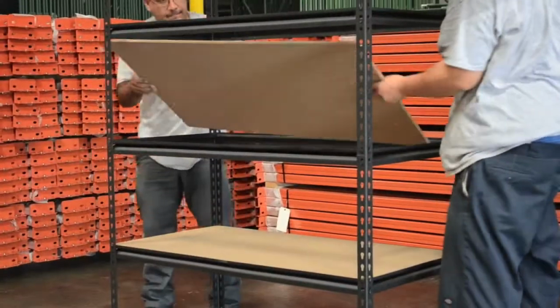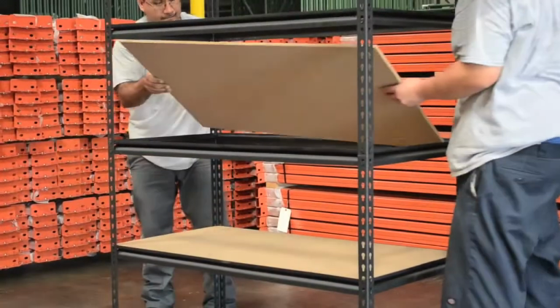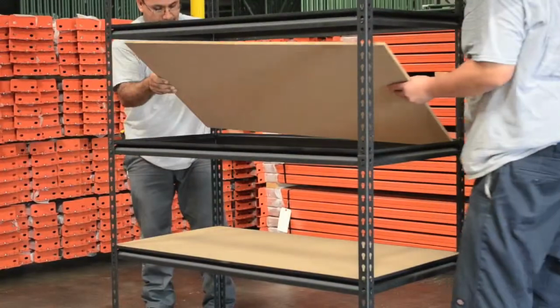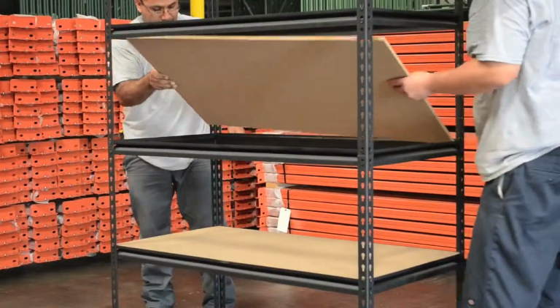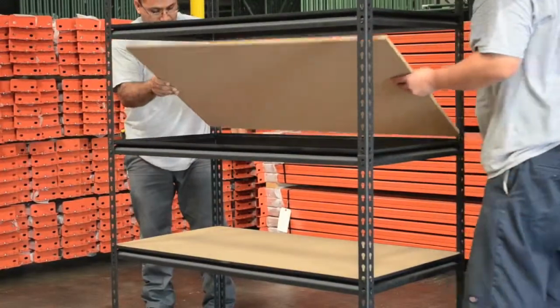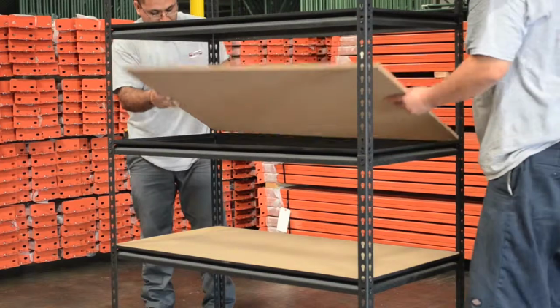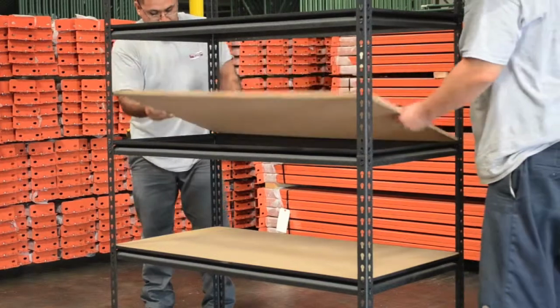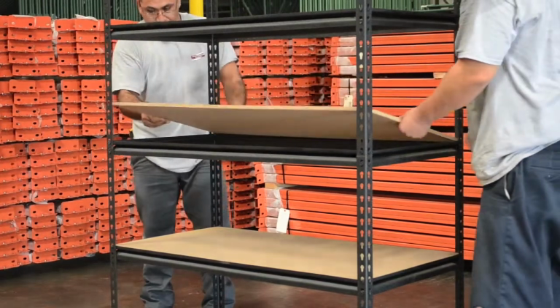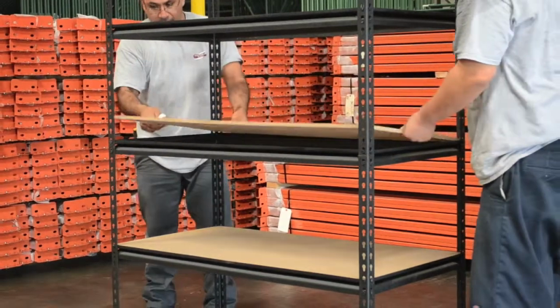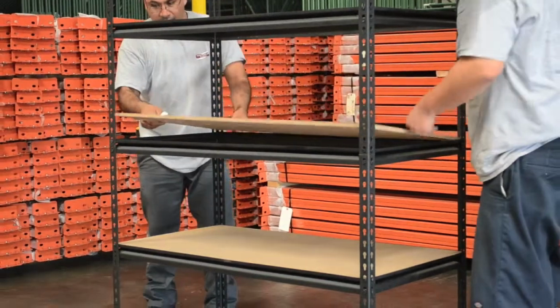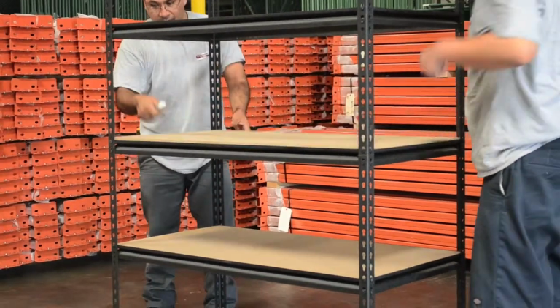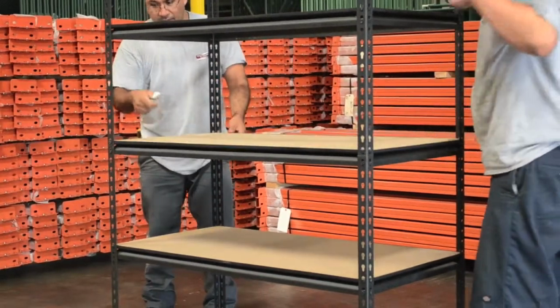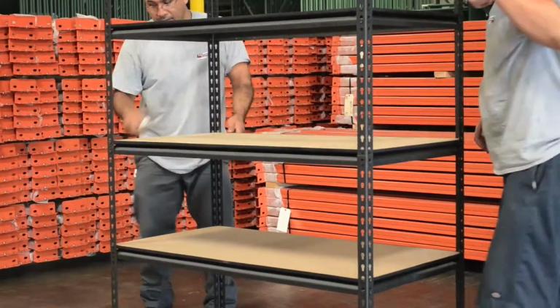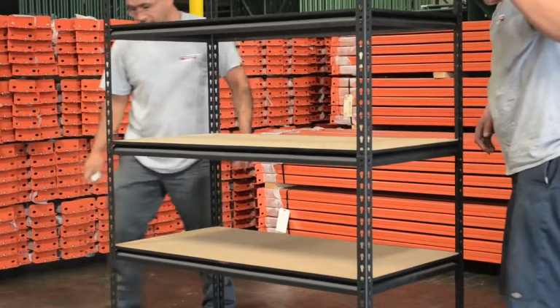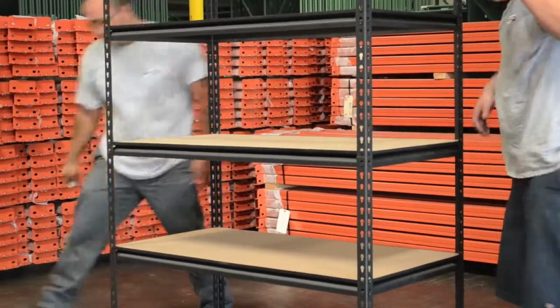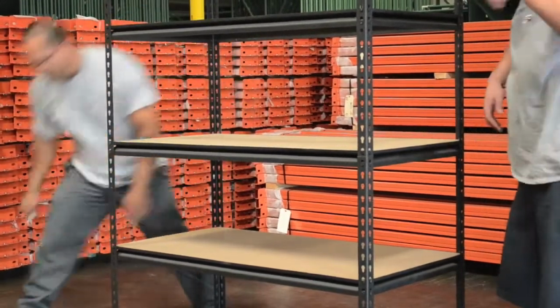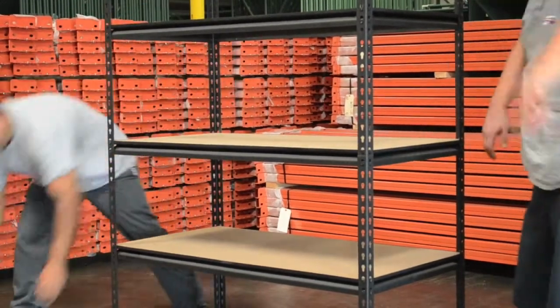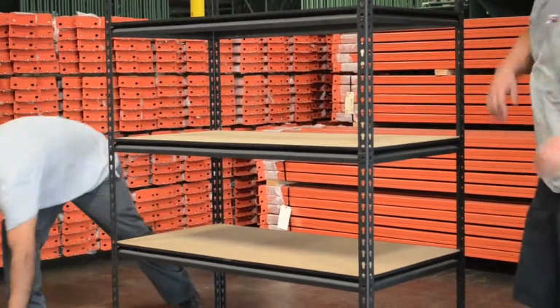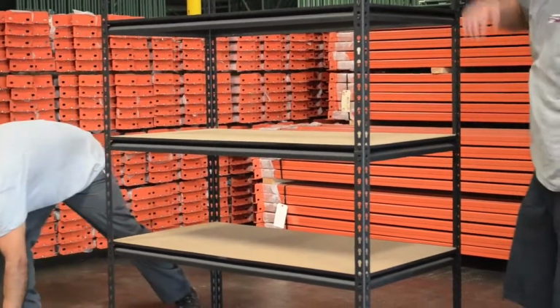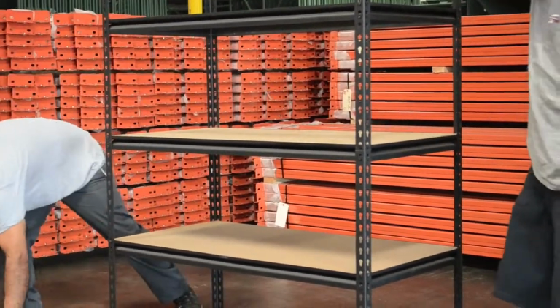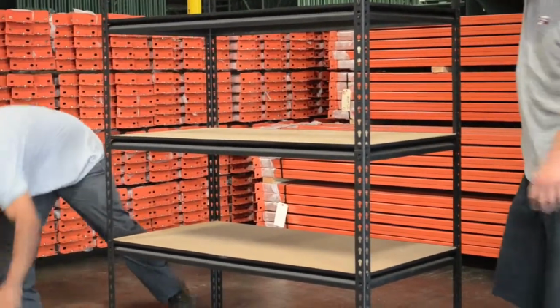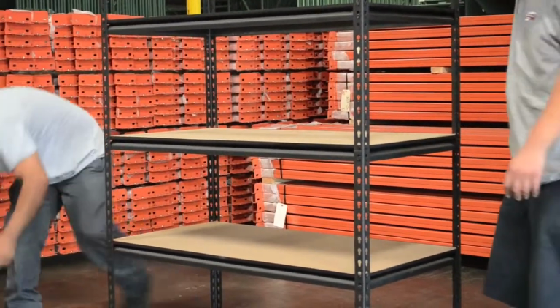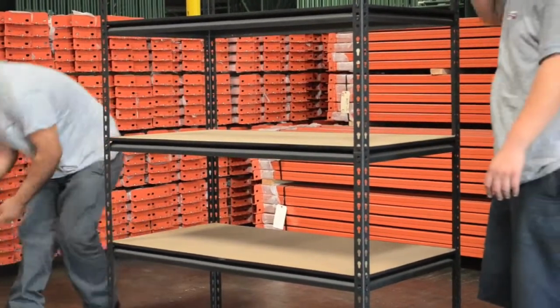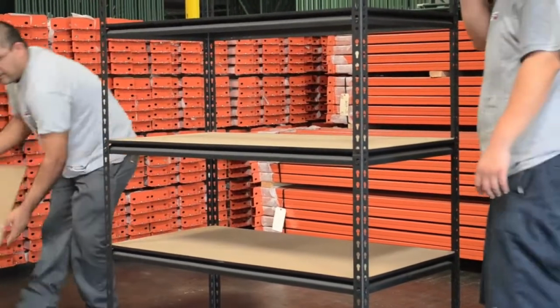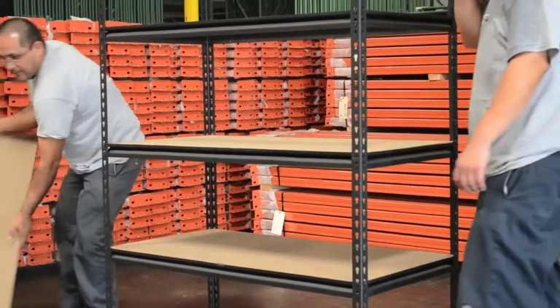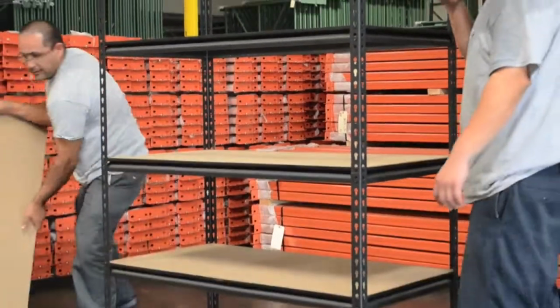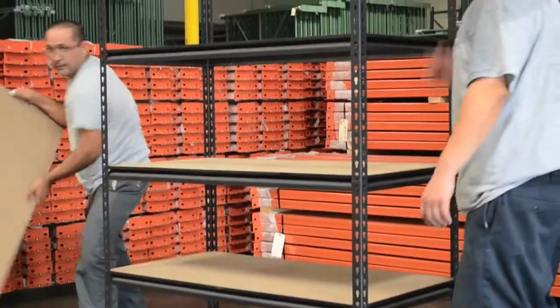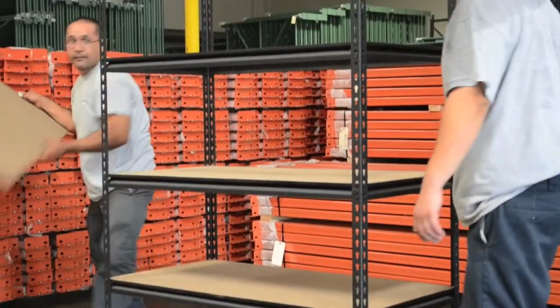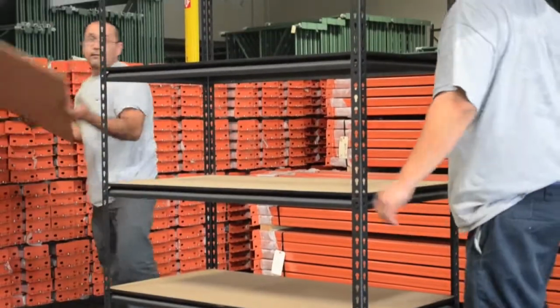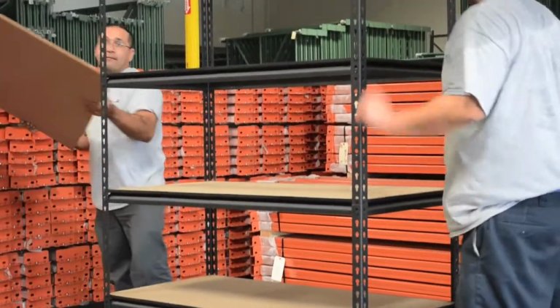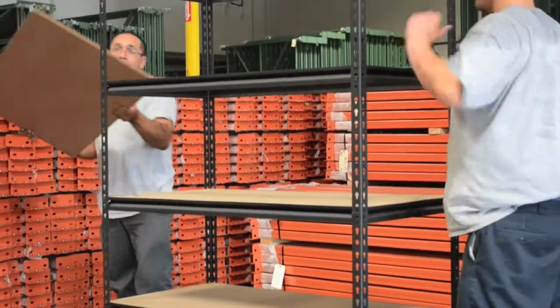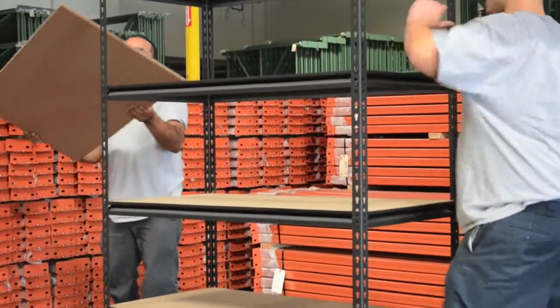Once your heavy-duty boltless shelving unit has been assembled, you can then place the wood shelves into position.